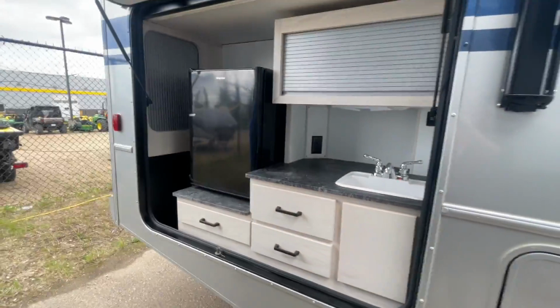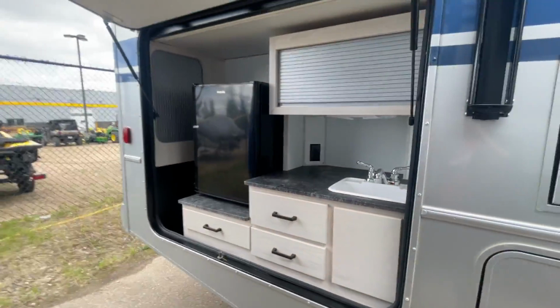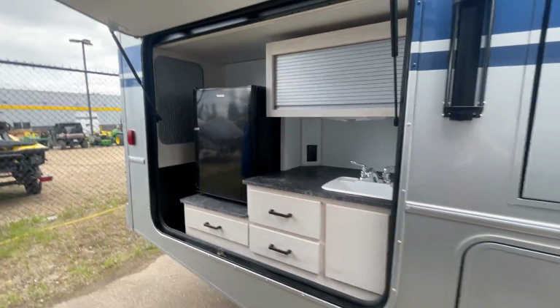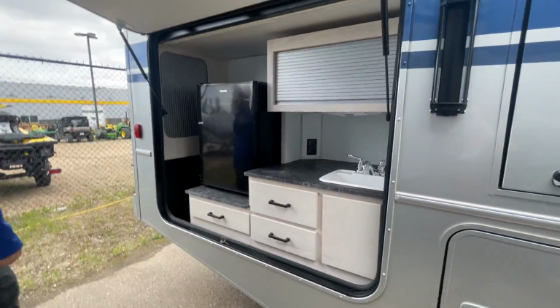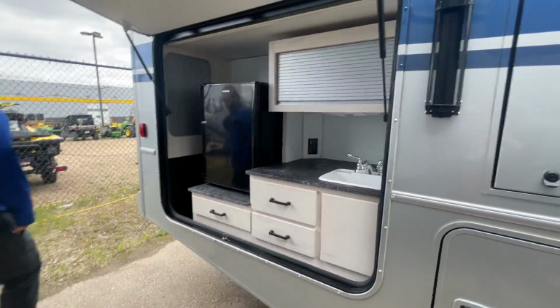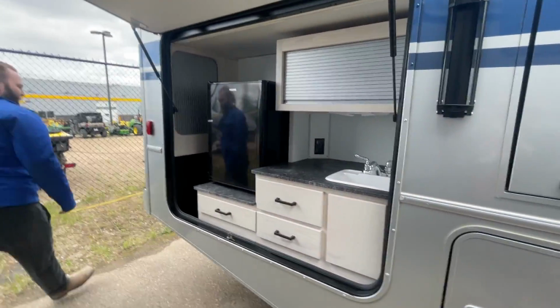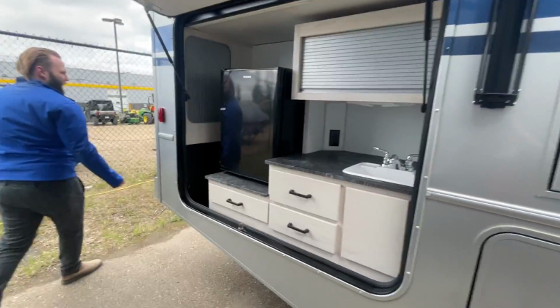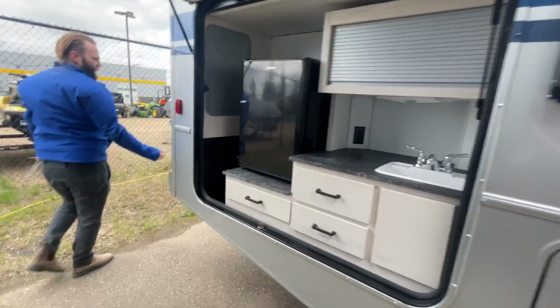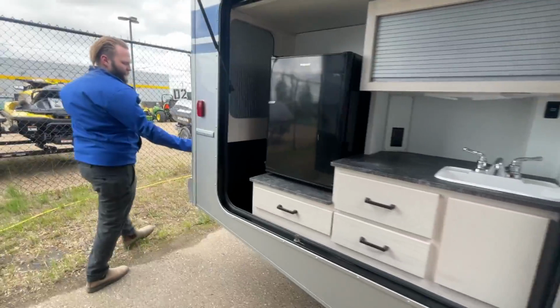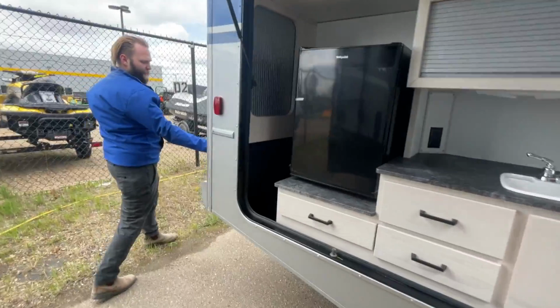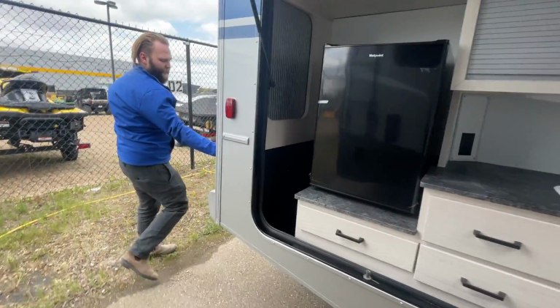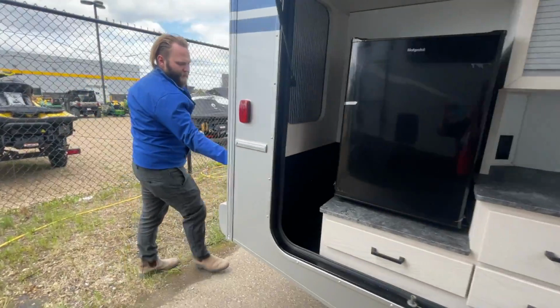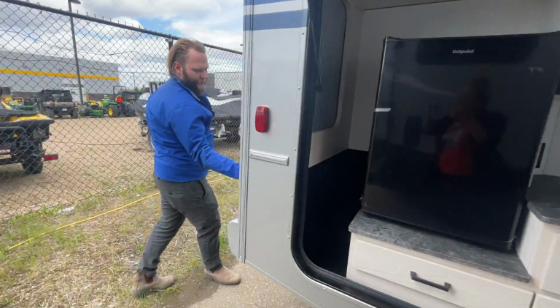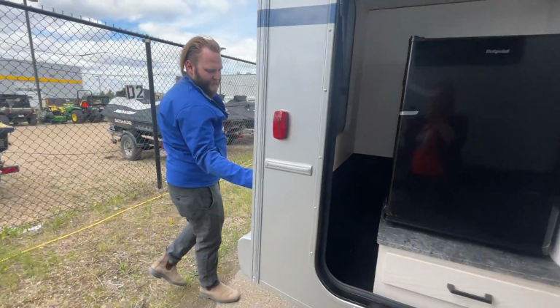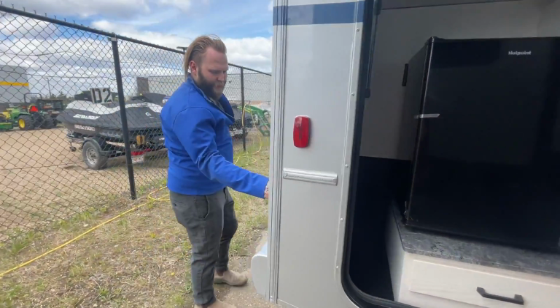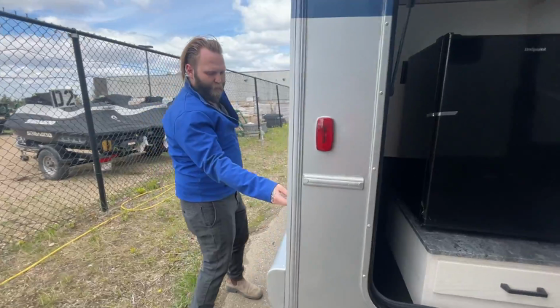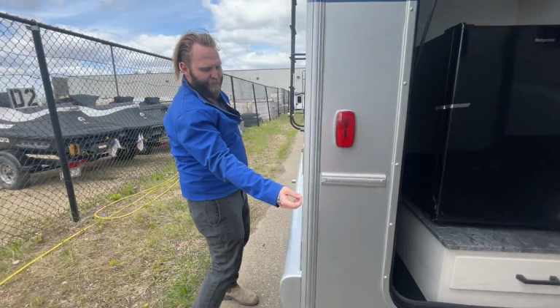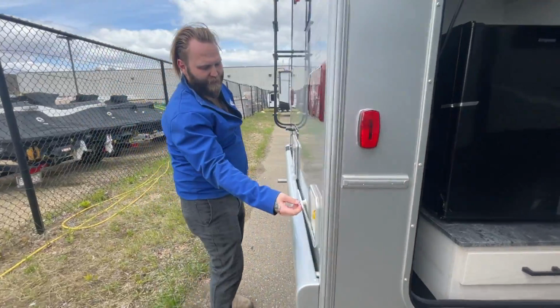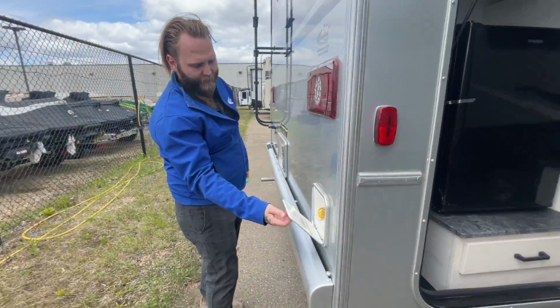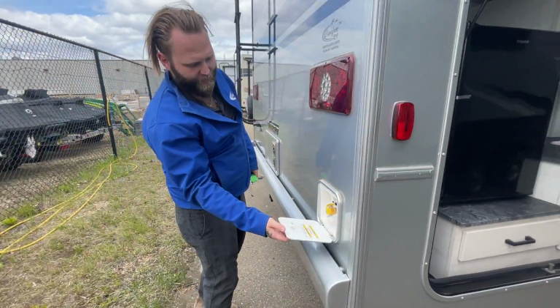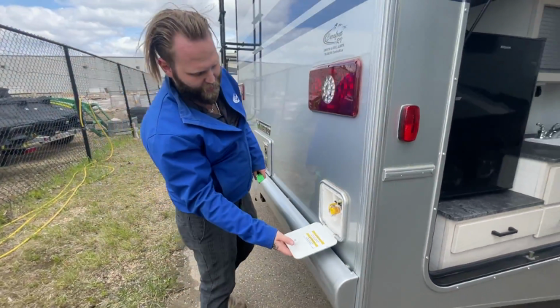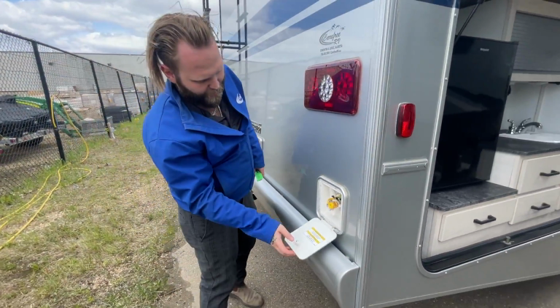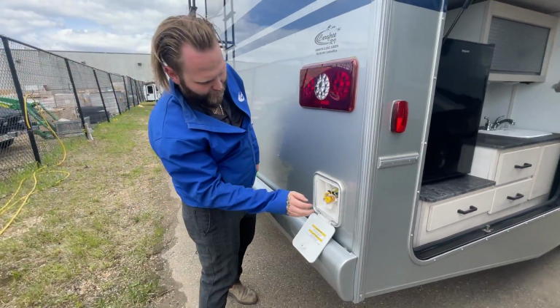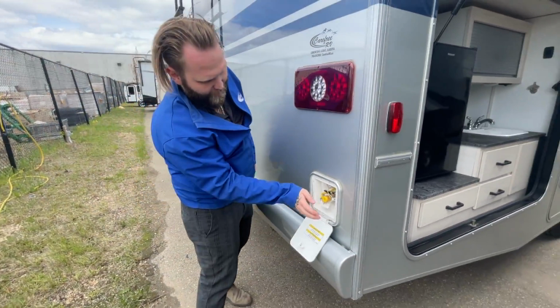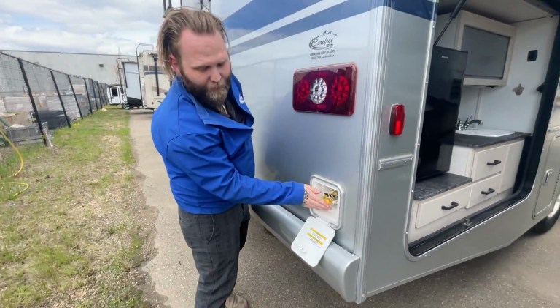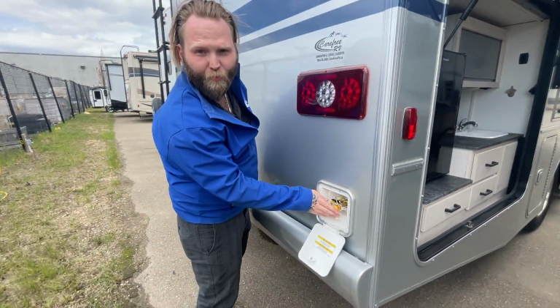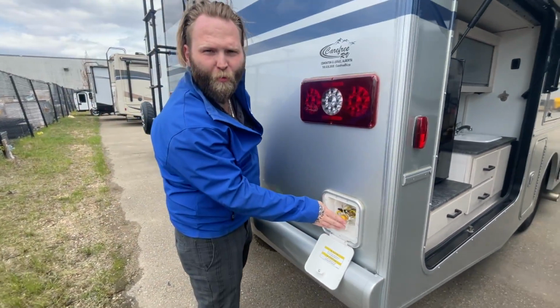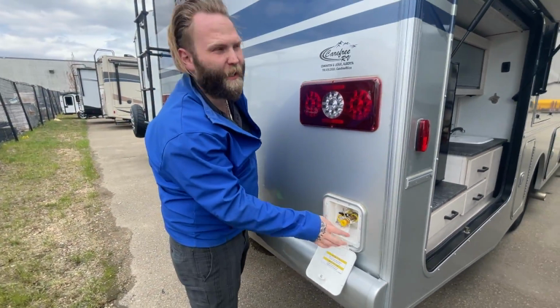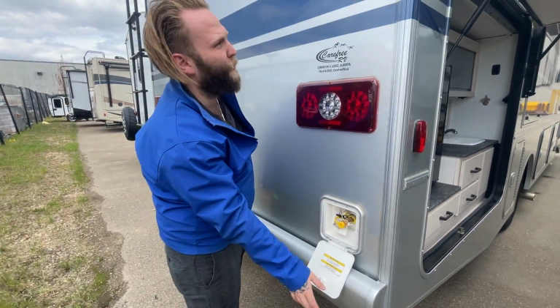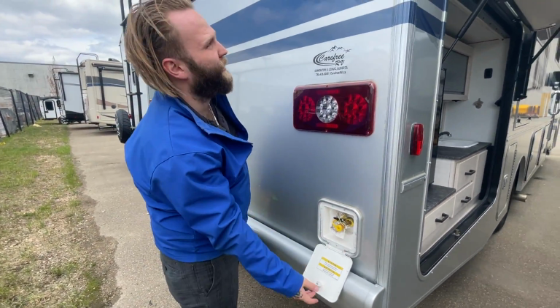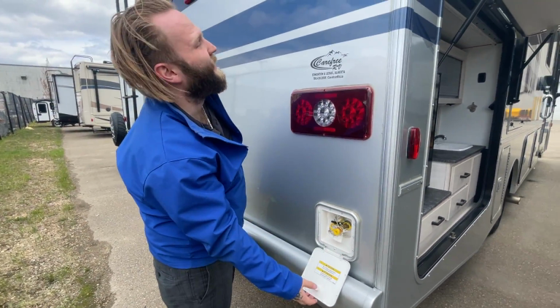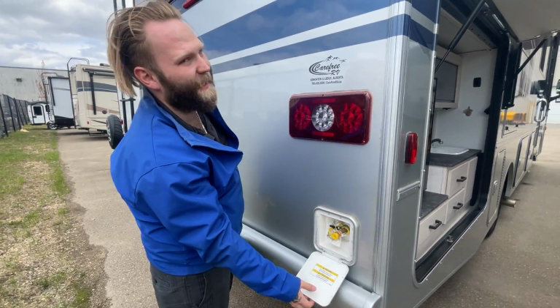Then as we come to the back, this goes with your kitchen. You got your actual propane cord connect there.